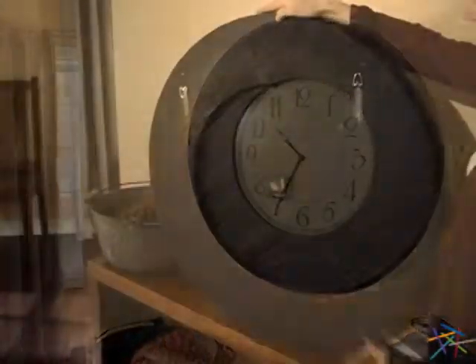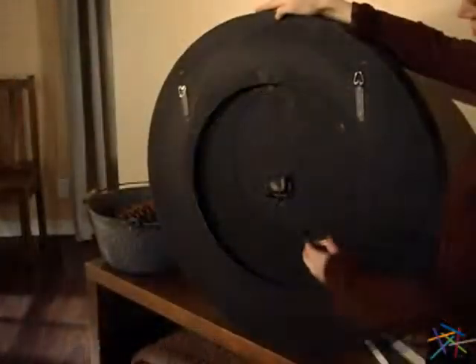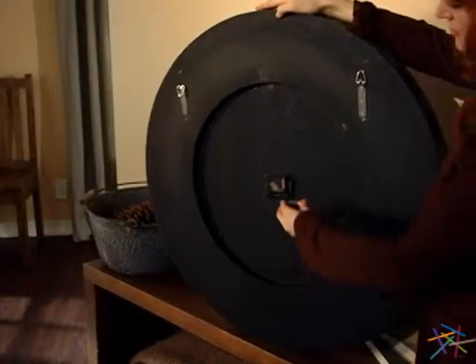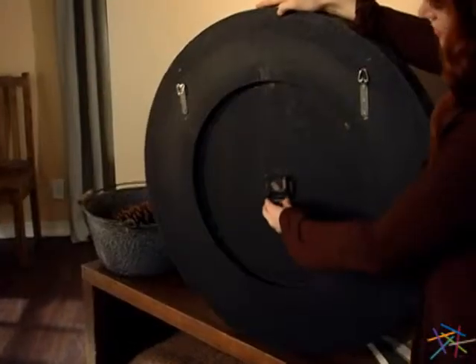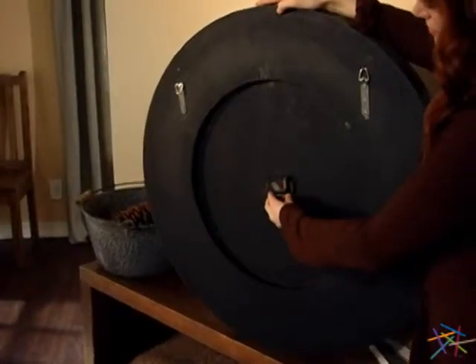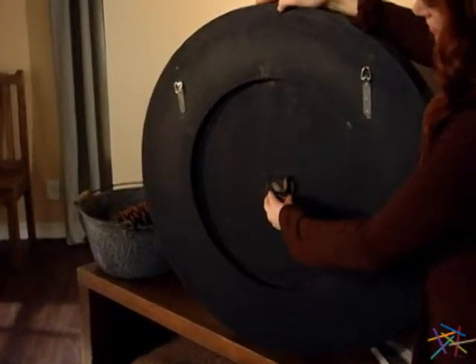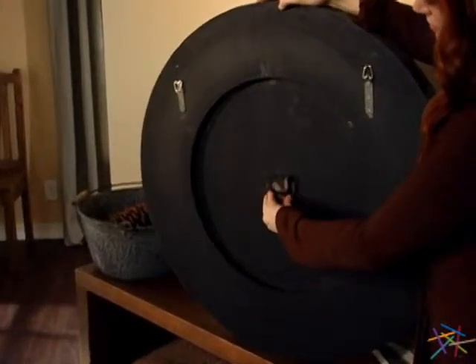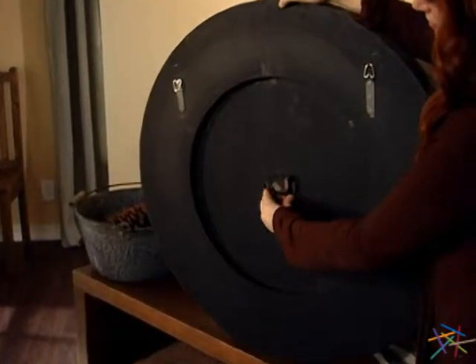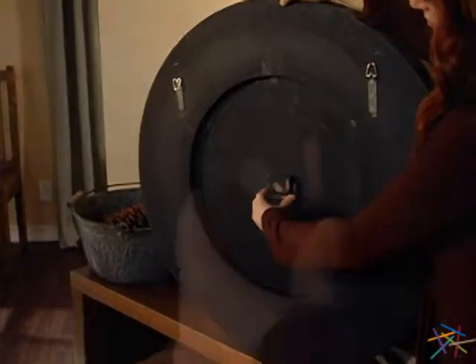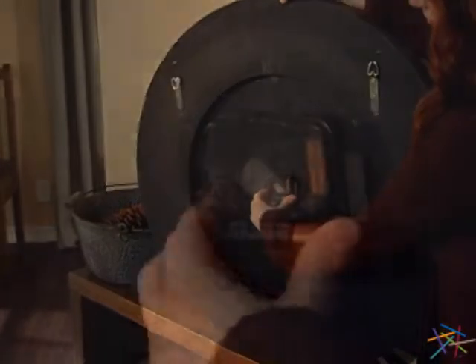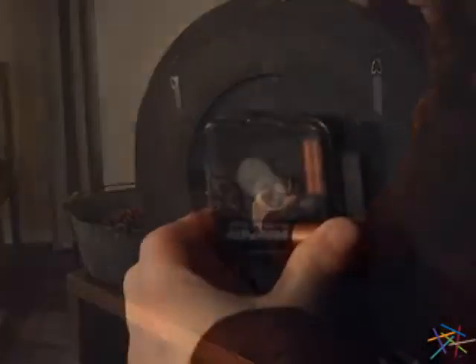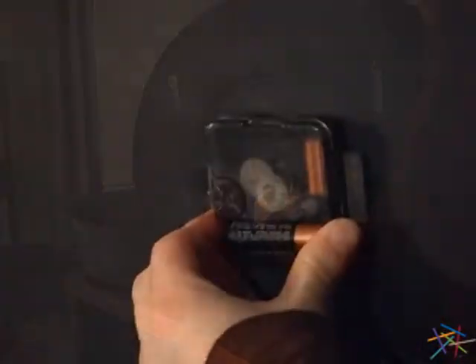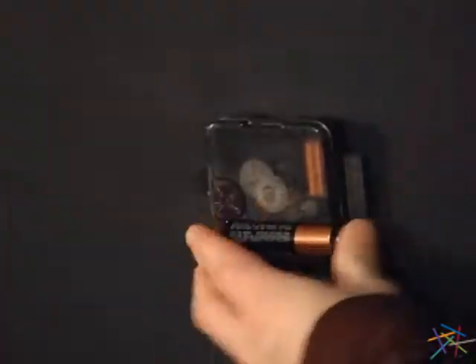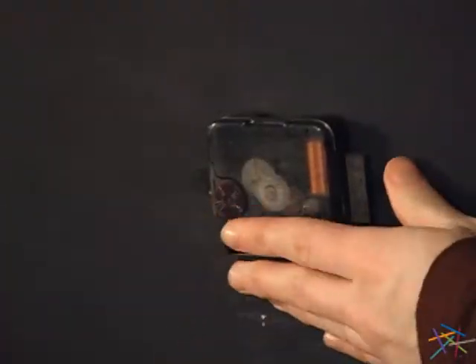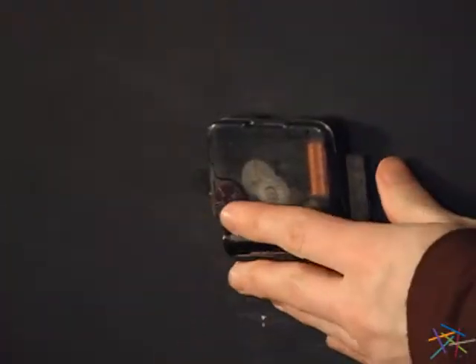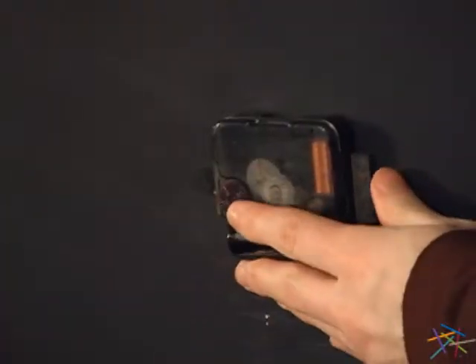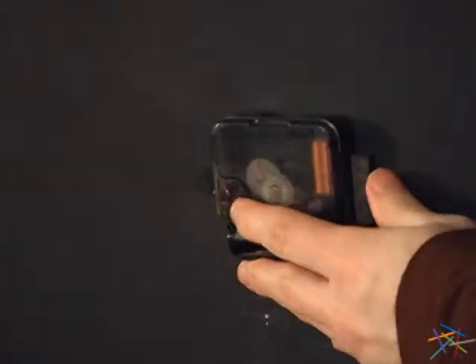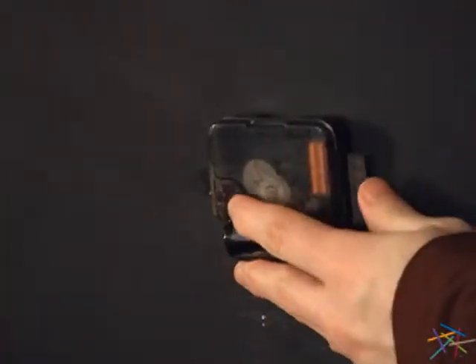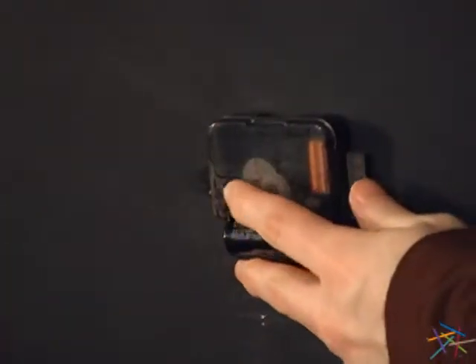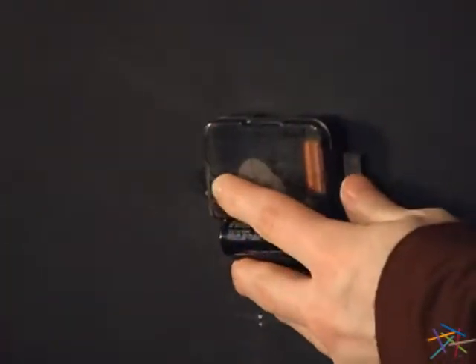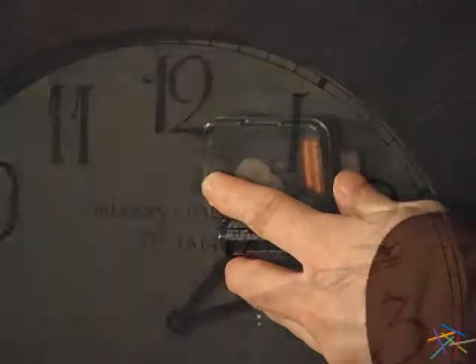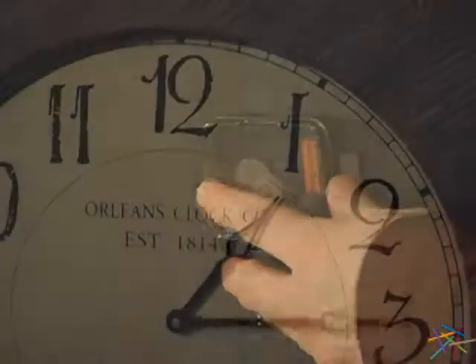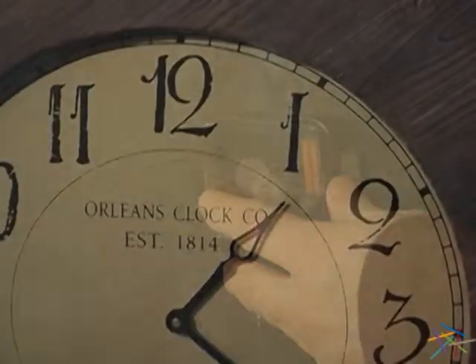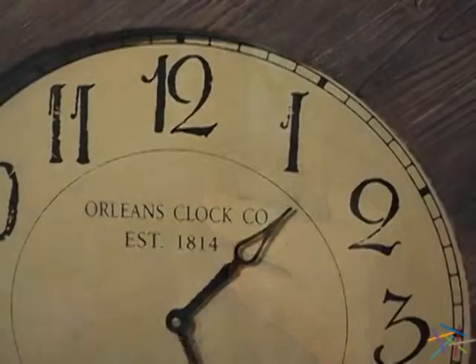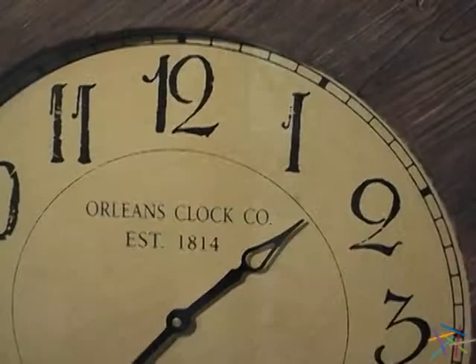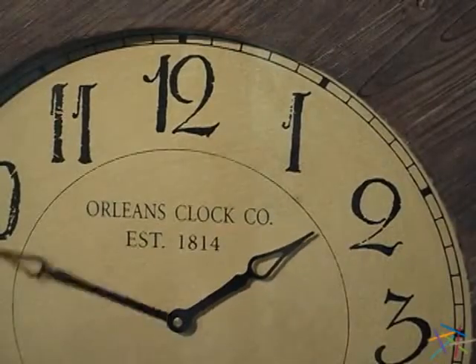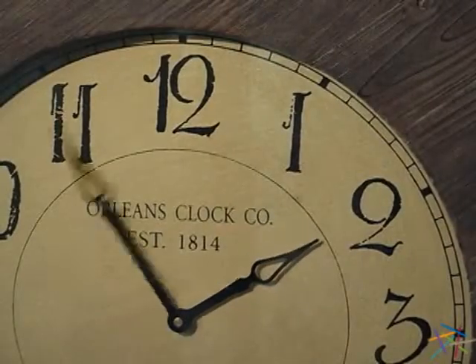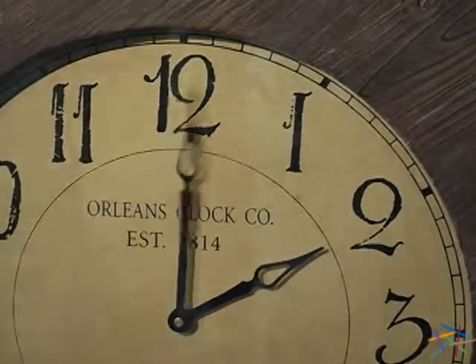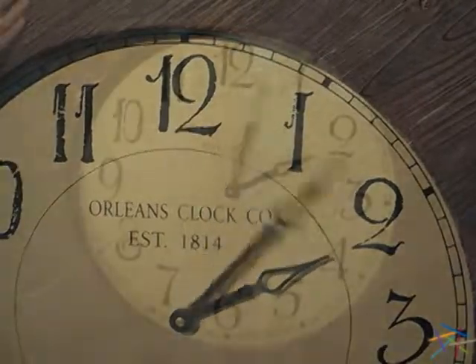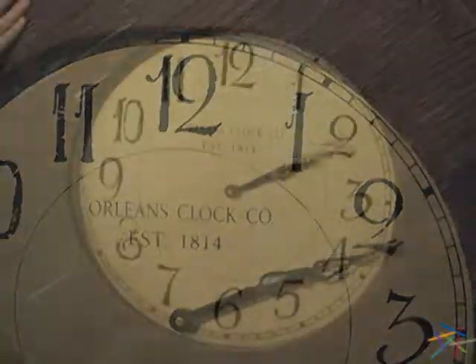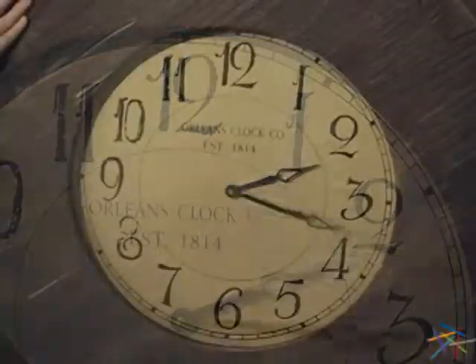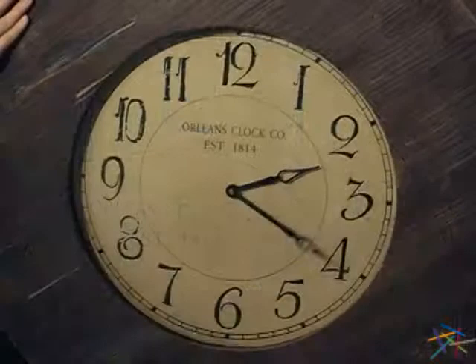The dependable quartz movement is powered by one AA battery. To set the clock, use the simple dial on the back.